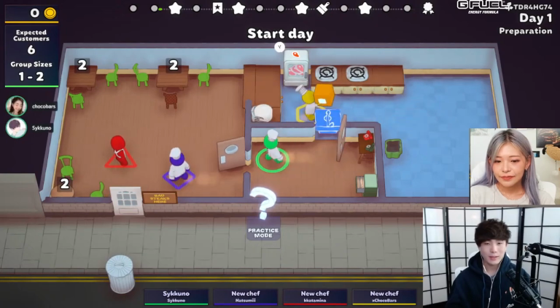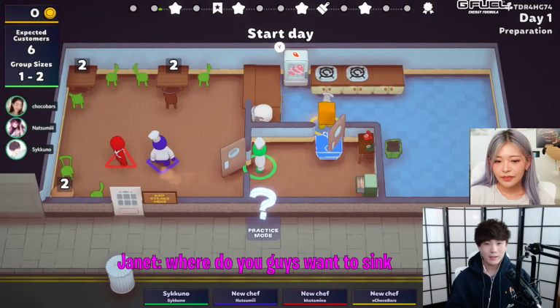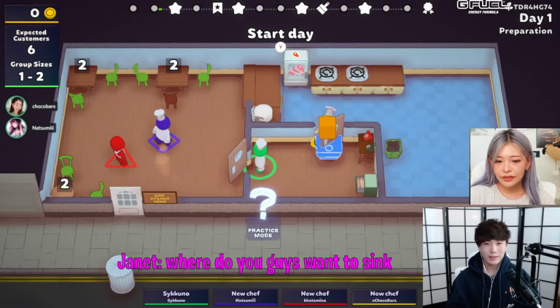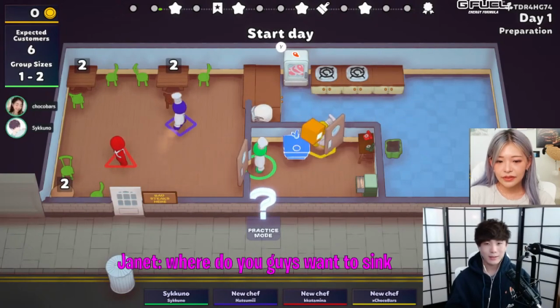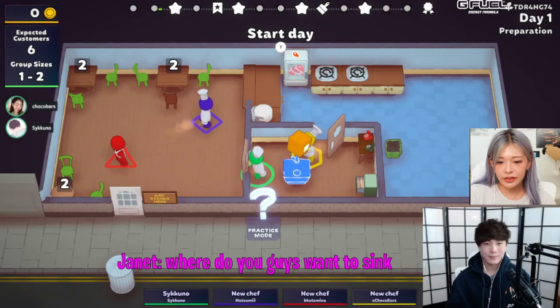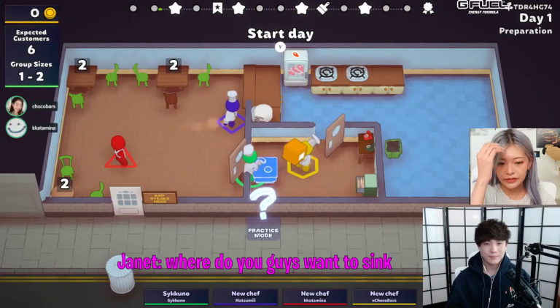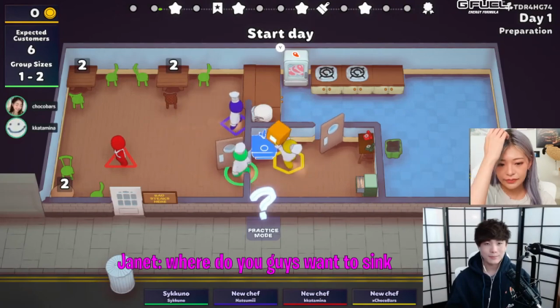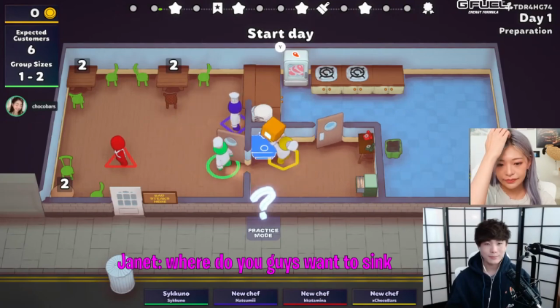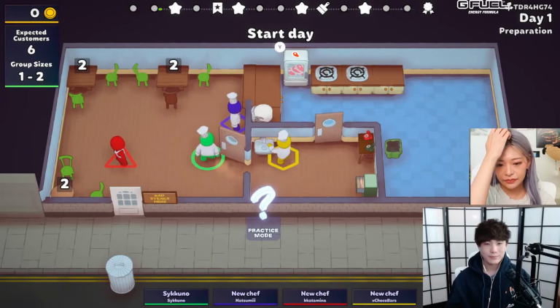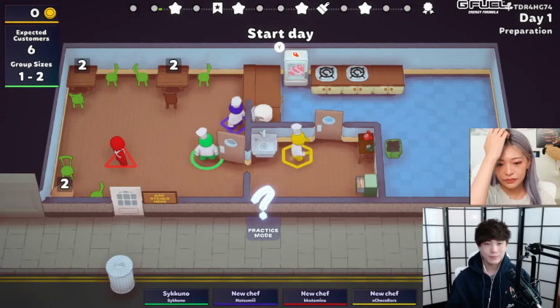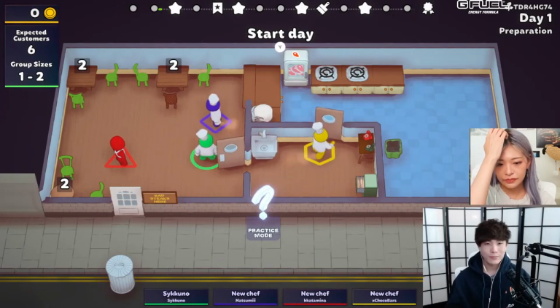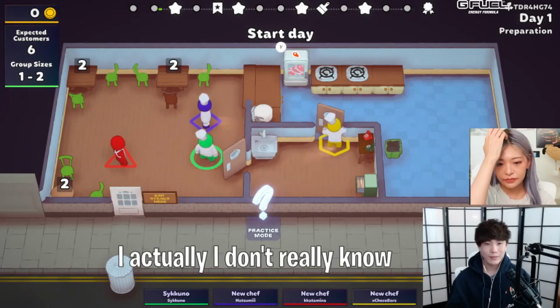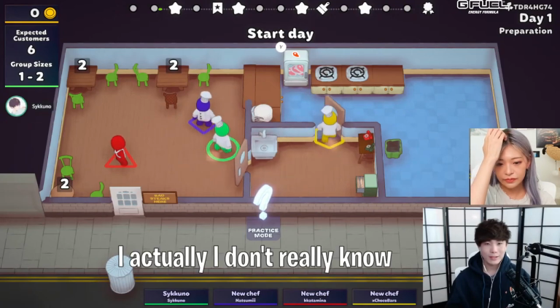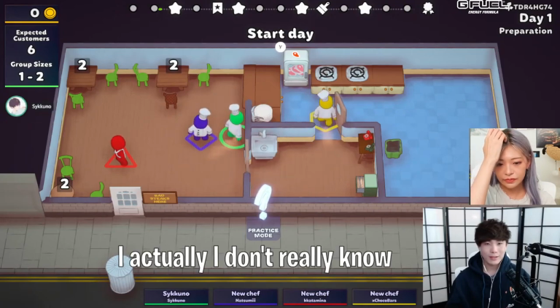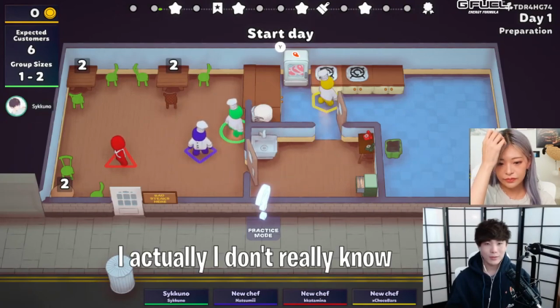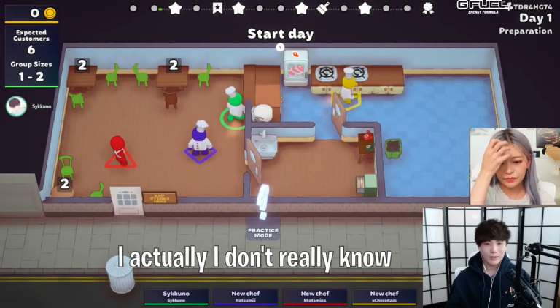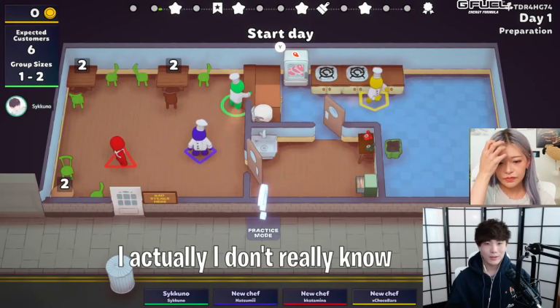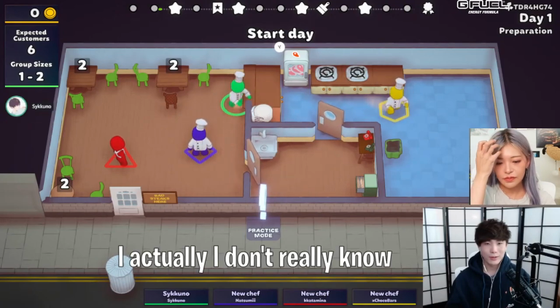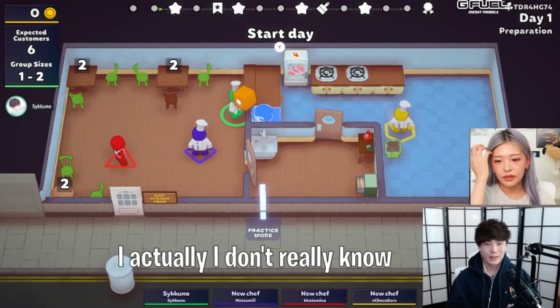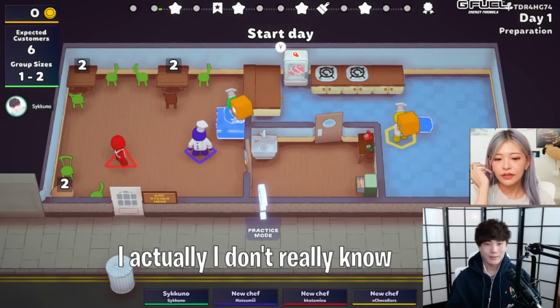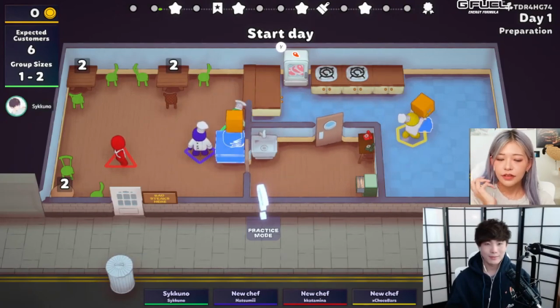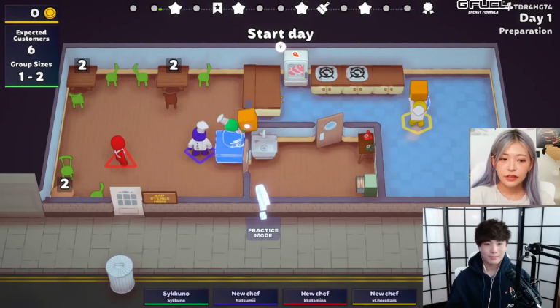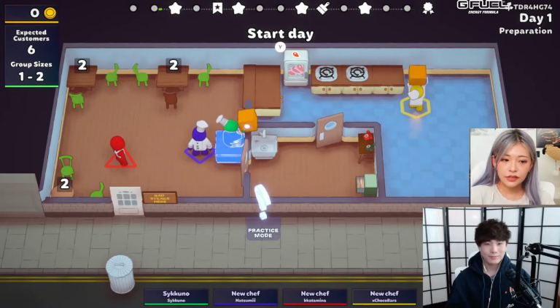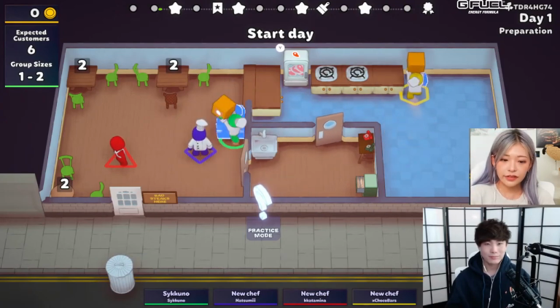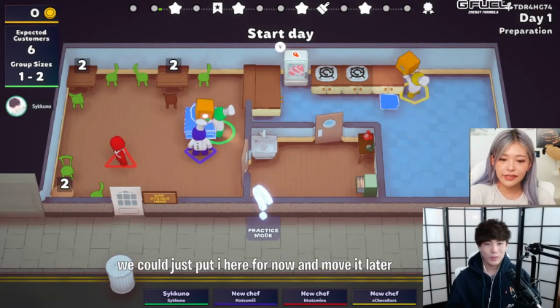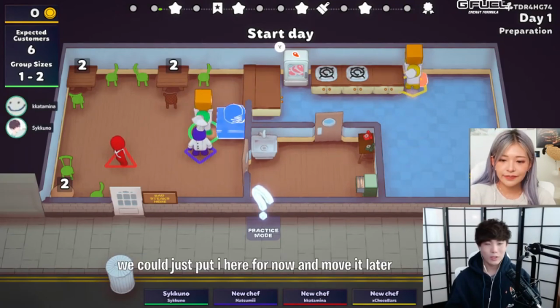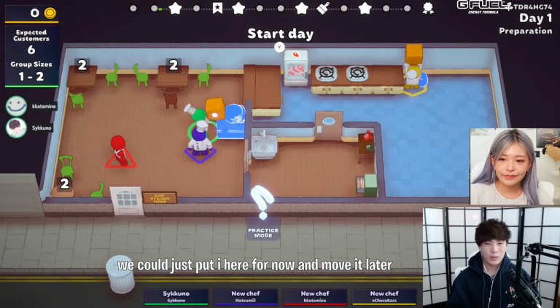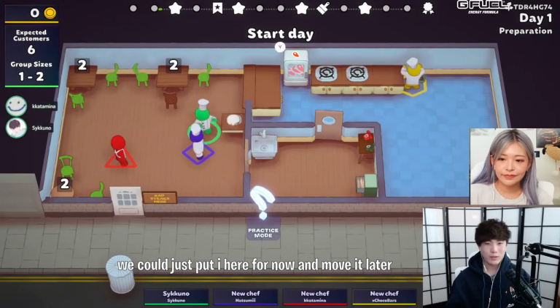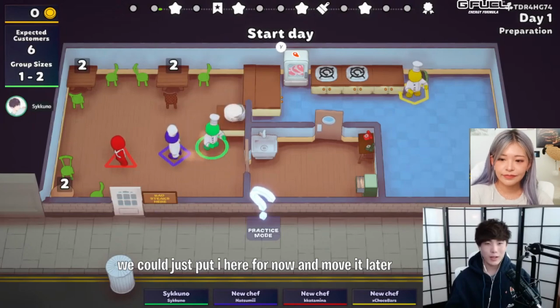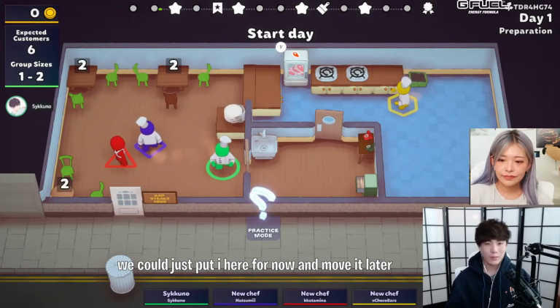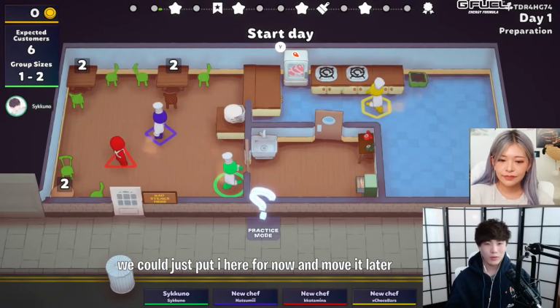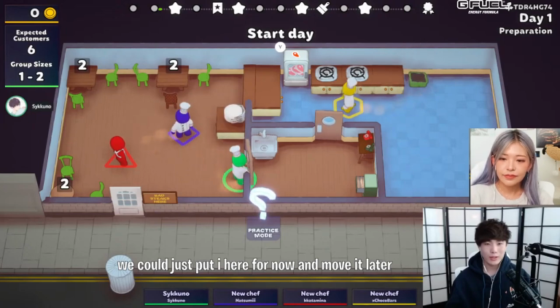Where do you guys want the sink? I don't really know. We could just put it here for now and move it later.